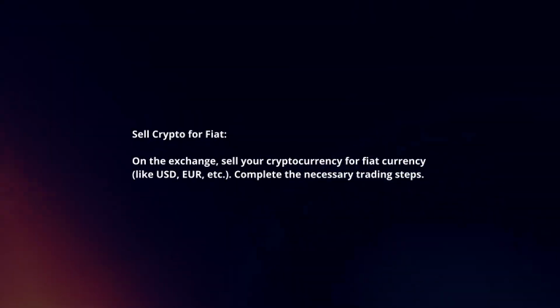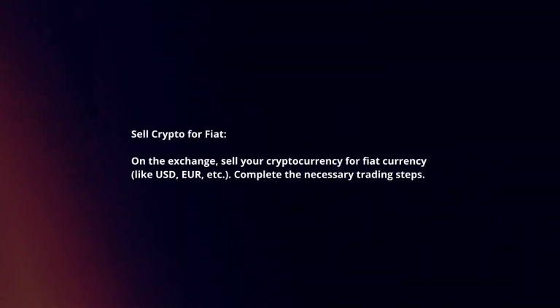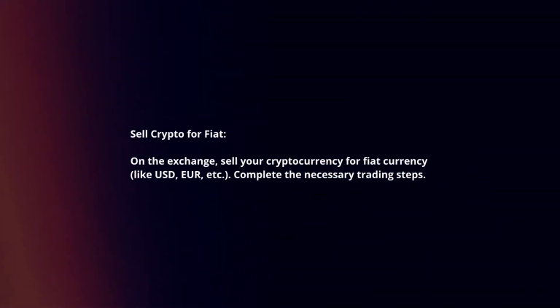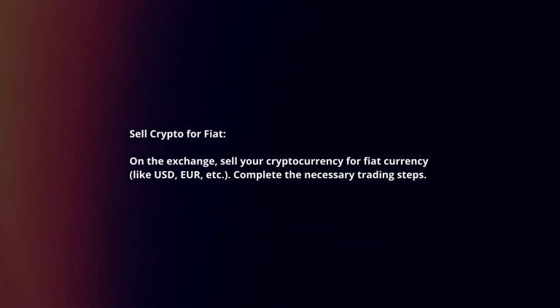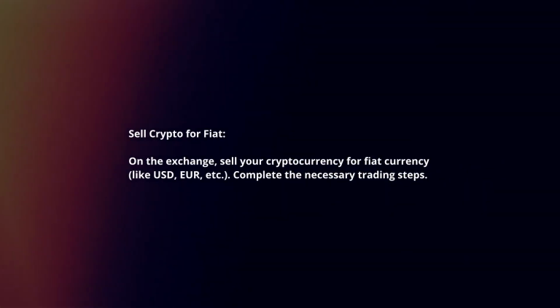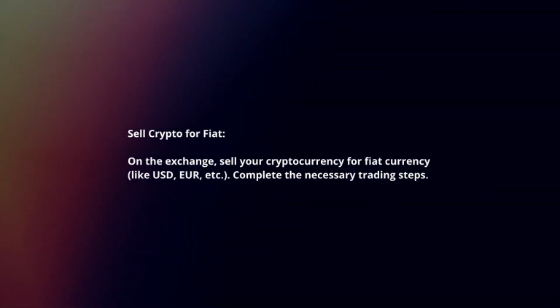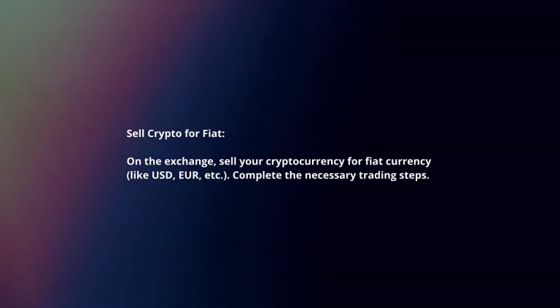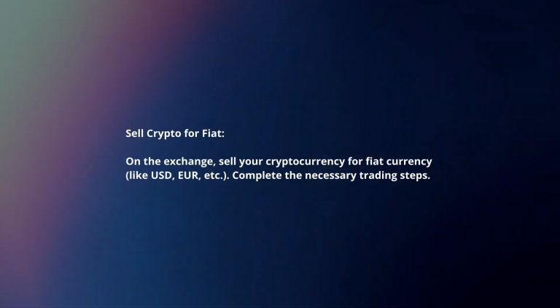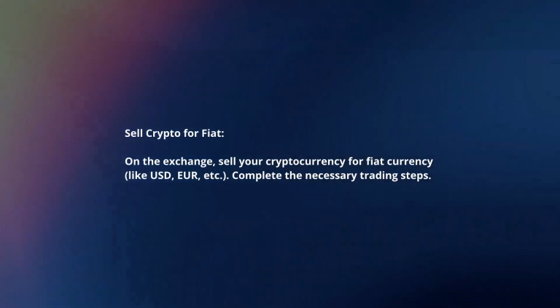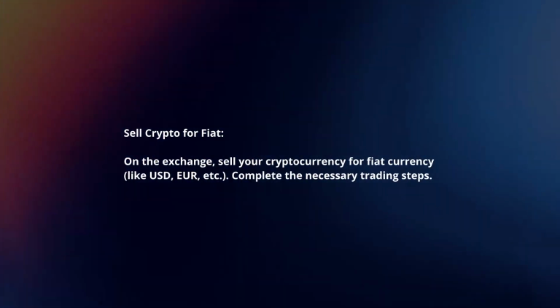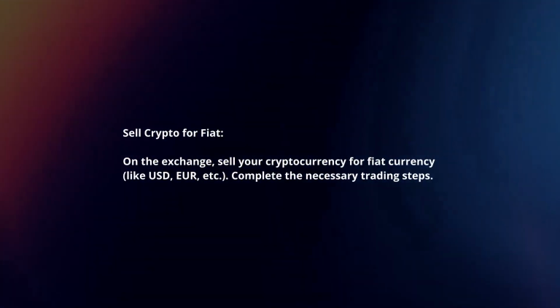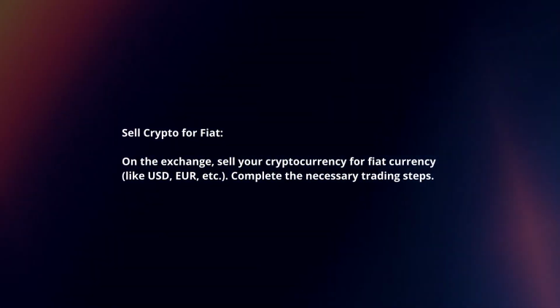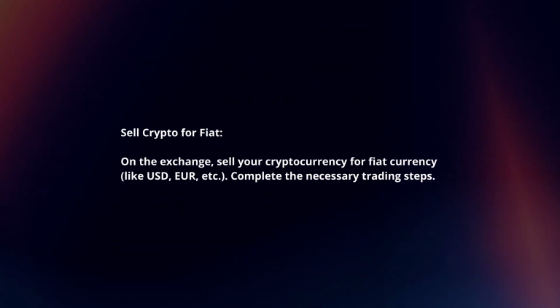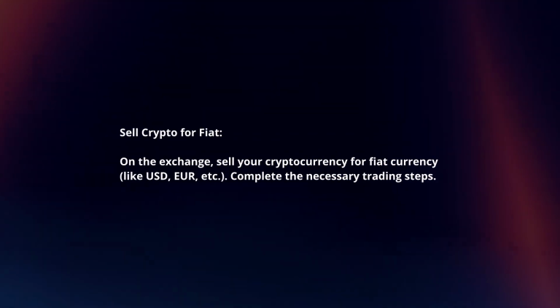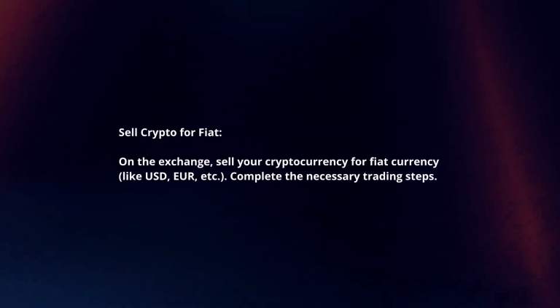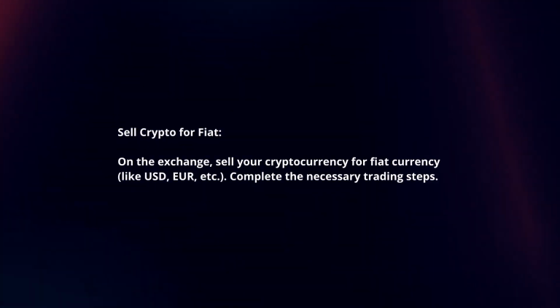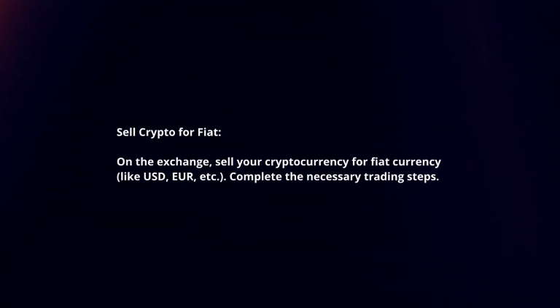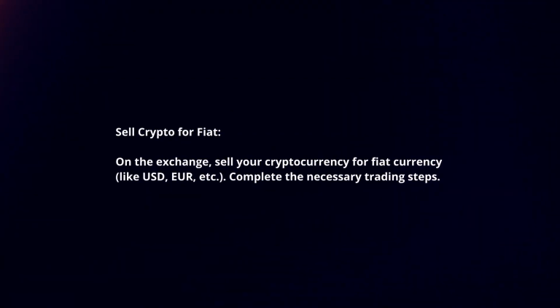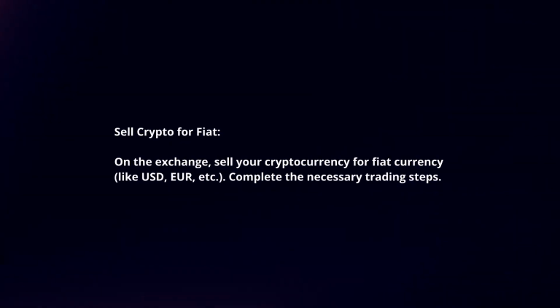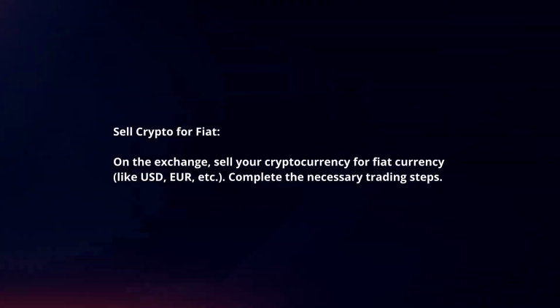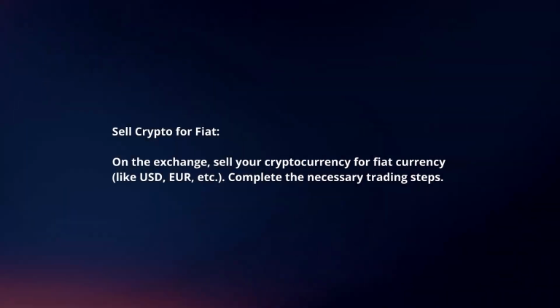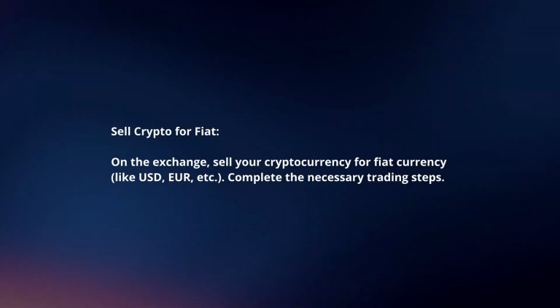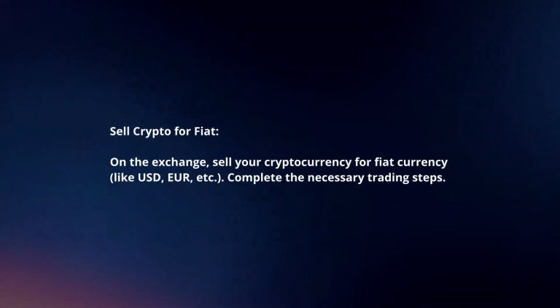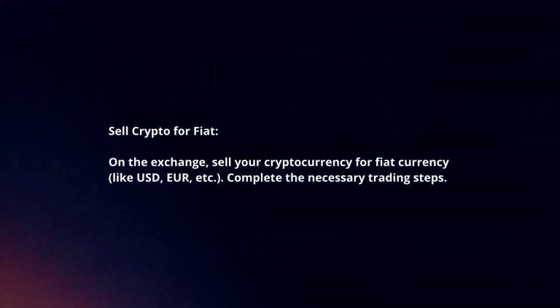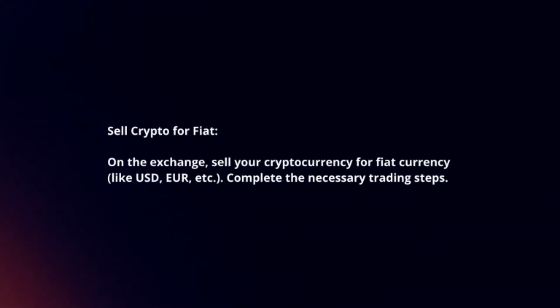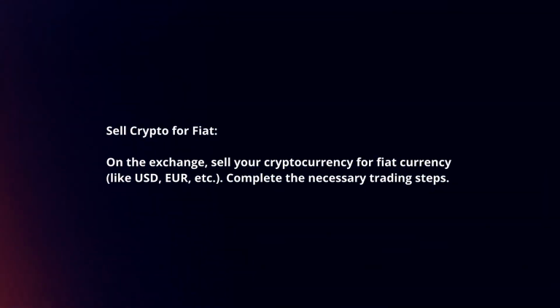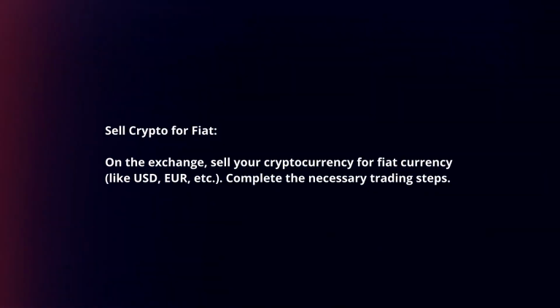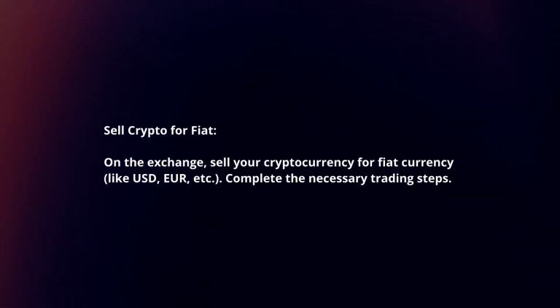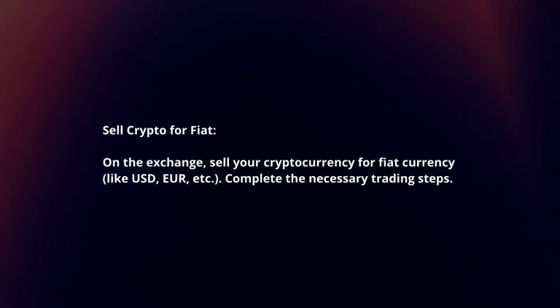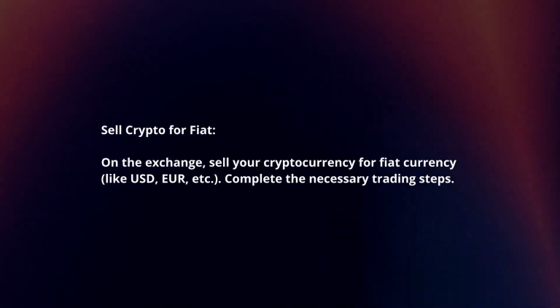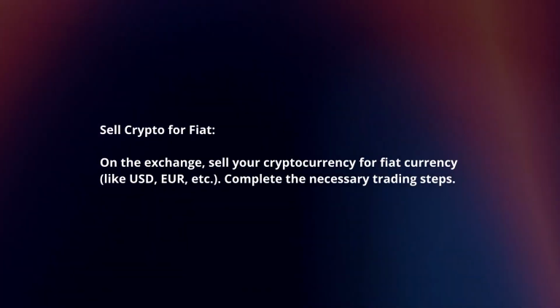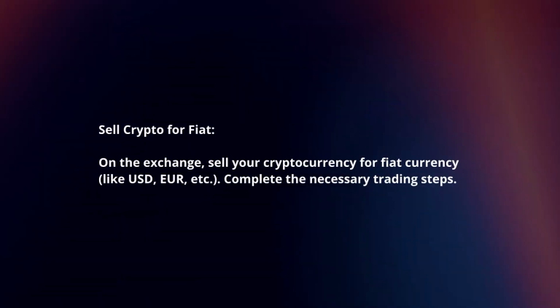Sell crypto for fiat: on the exchange, sell your cryptocurrency for fiat currency and complete the necessary trading steps.